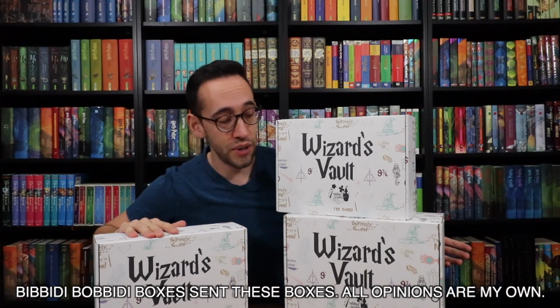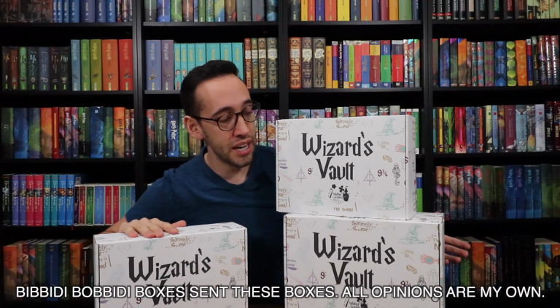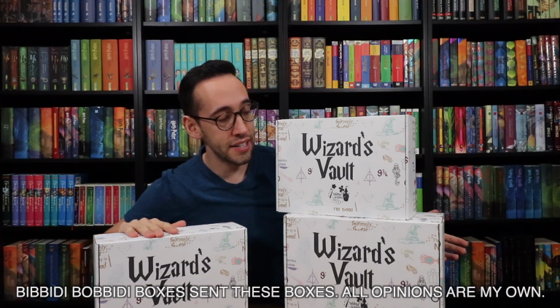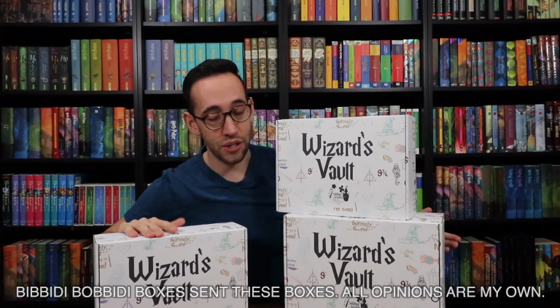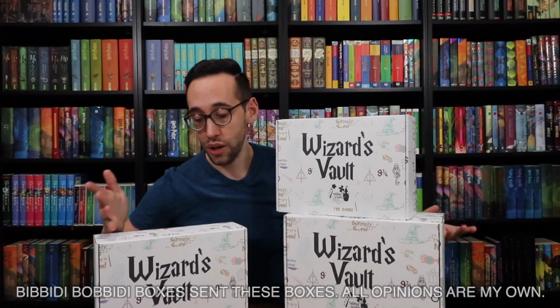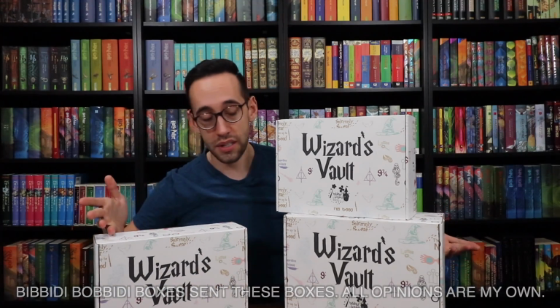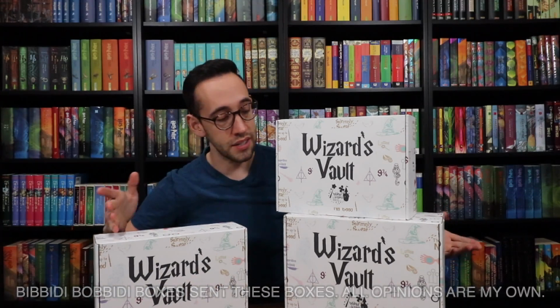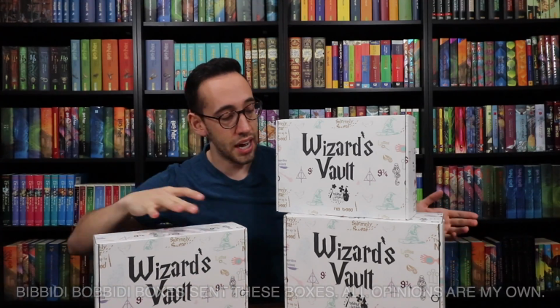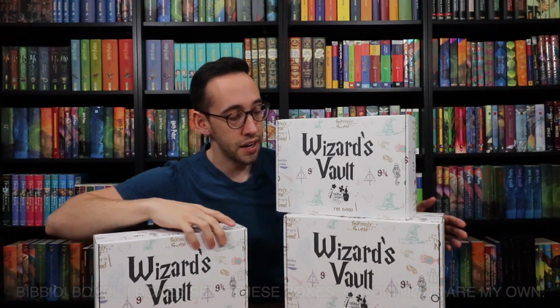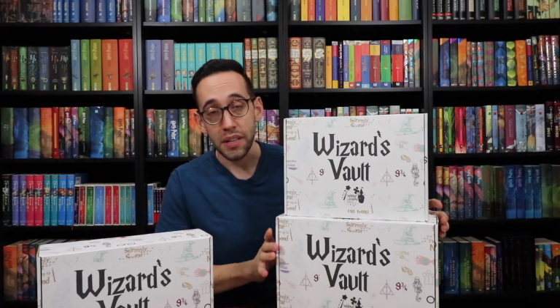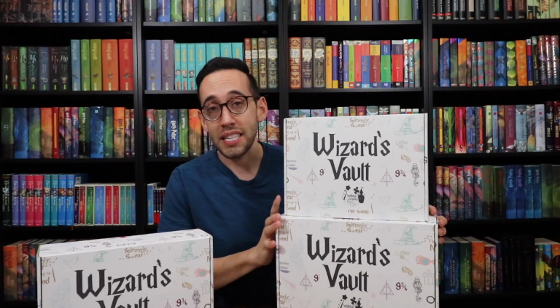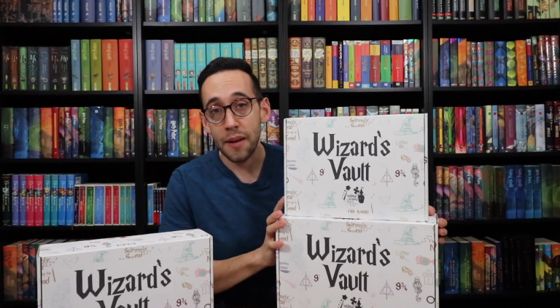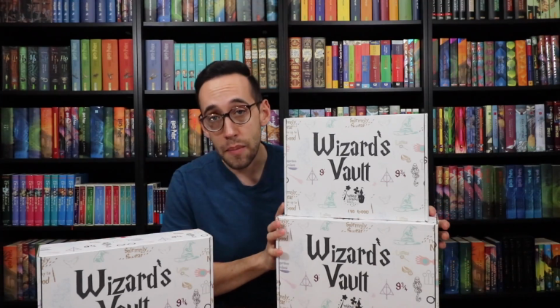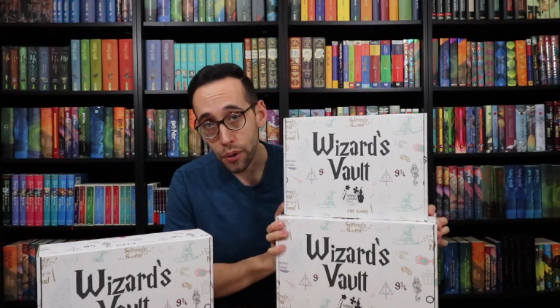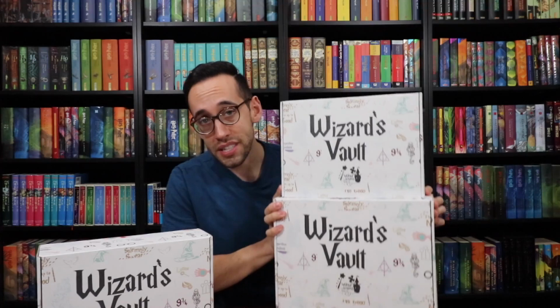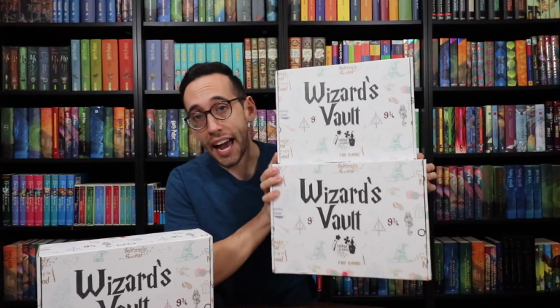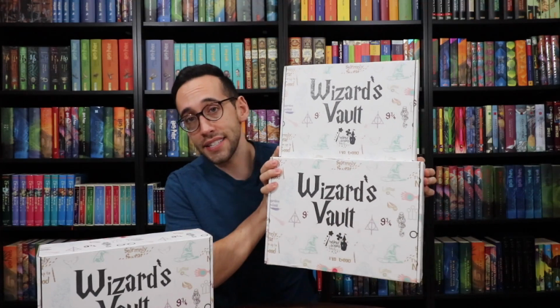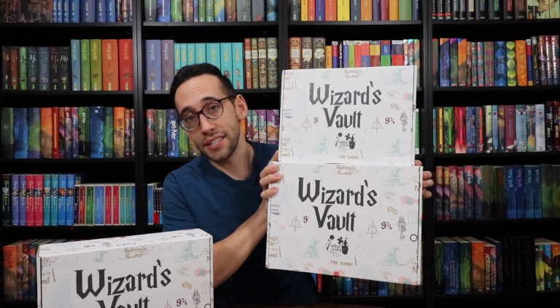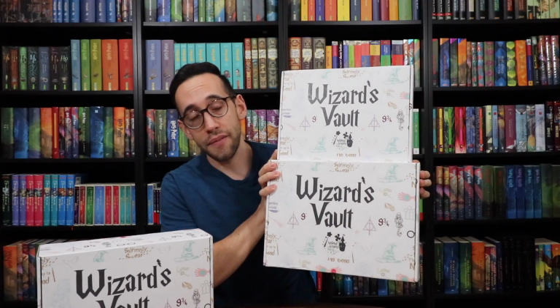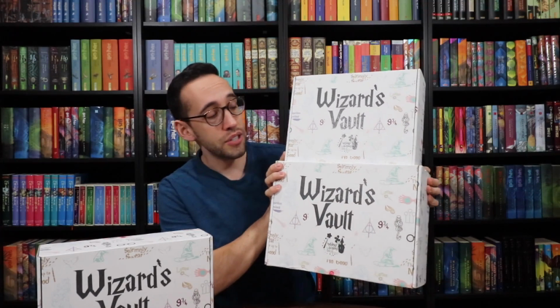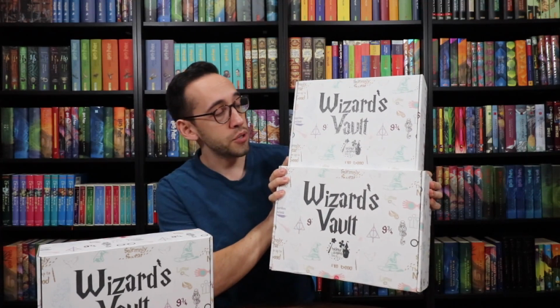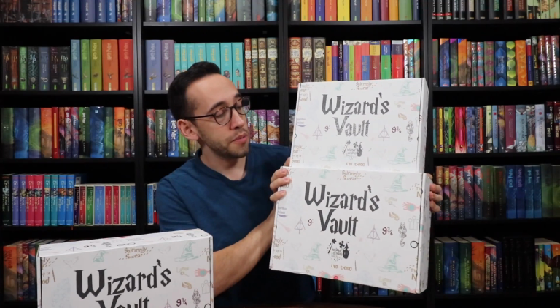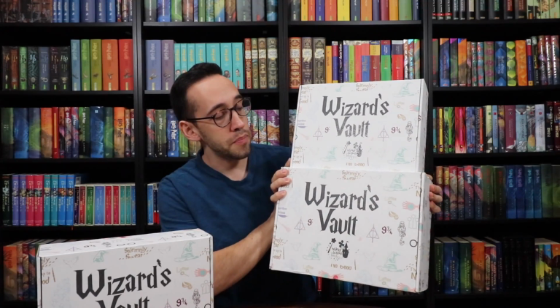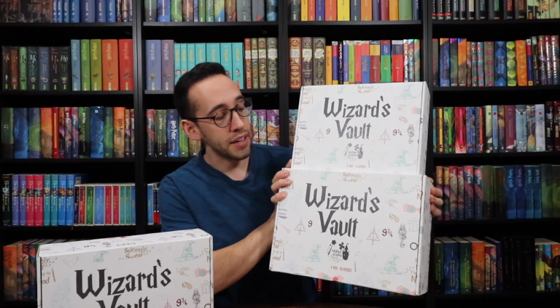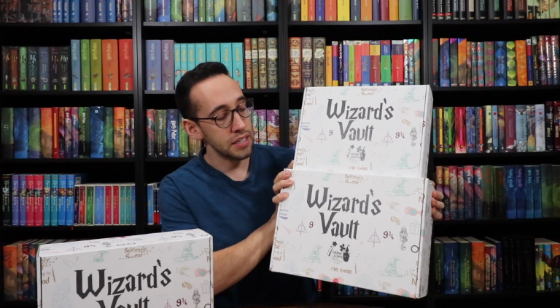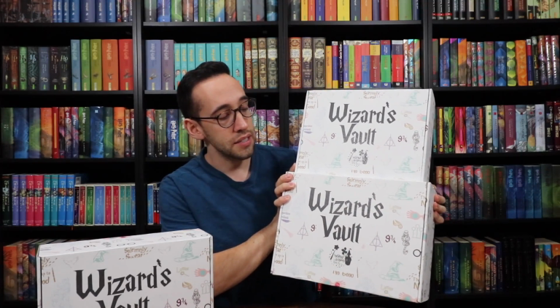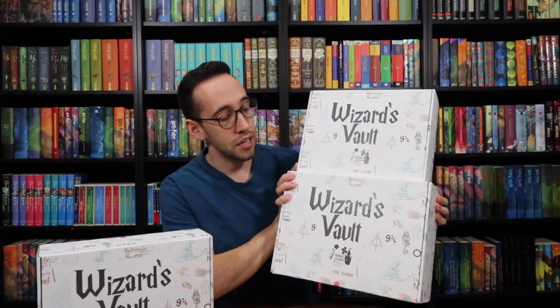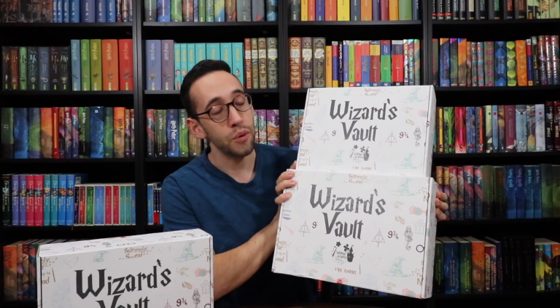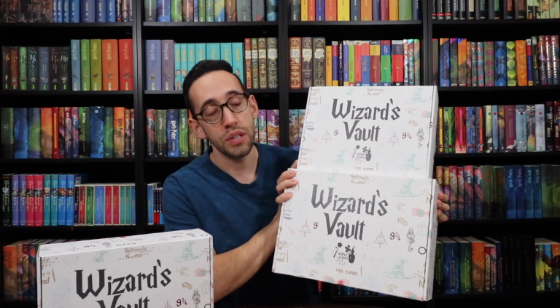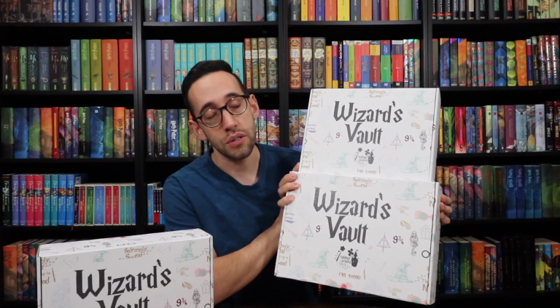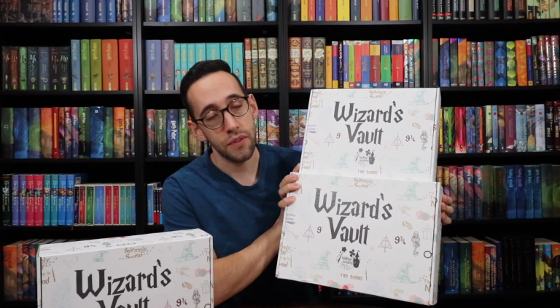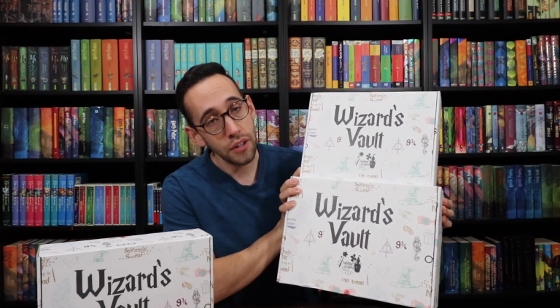They sent me both sizes of their subscription boxes — the Wizard's Vault.